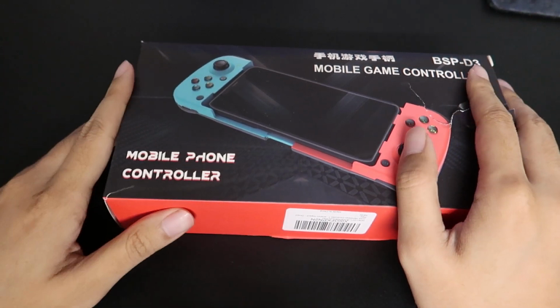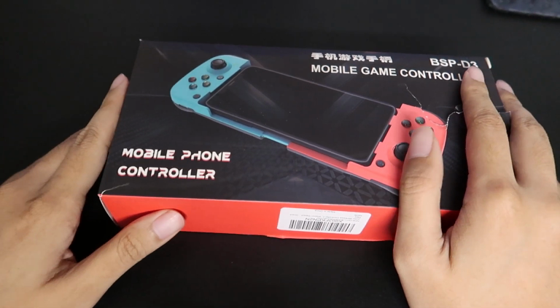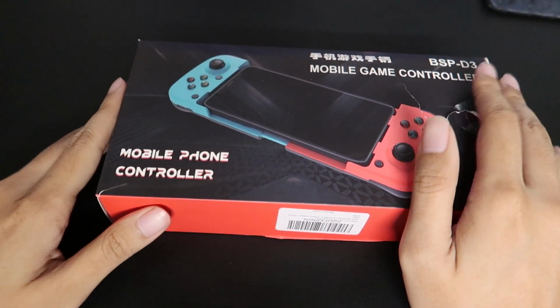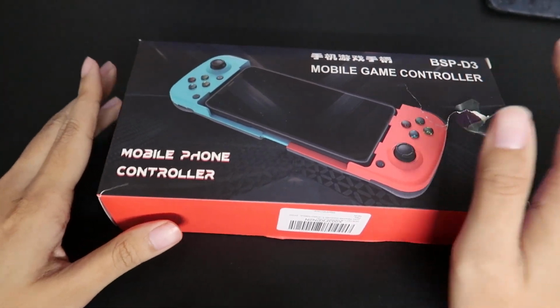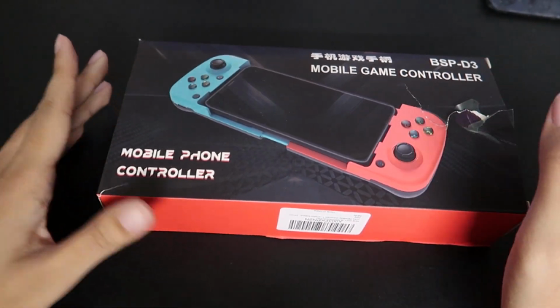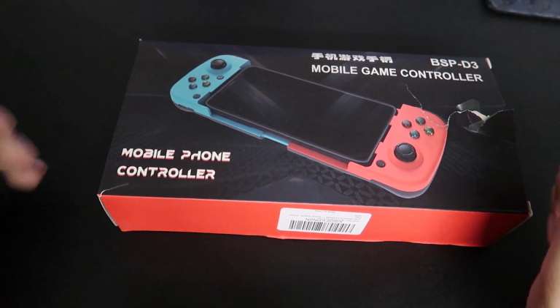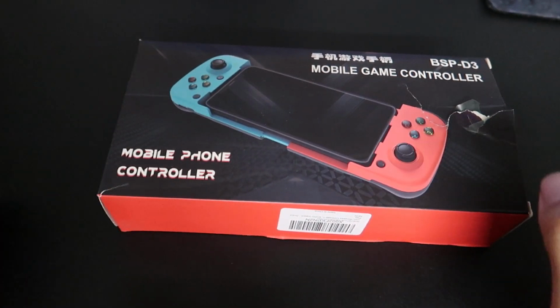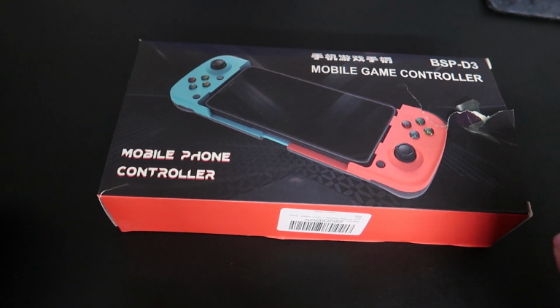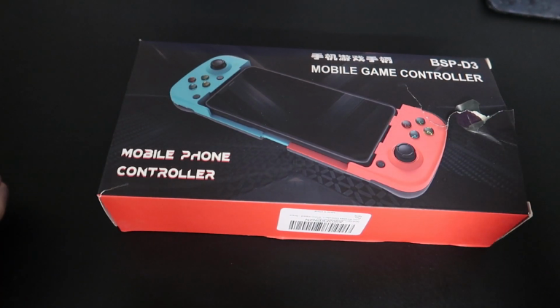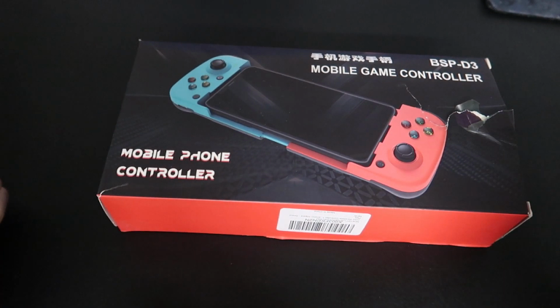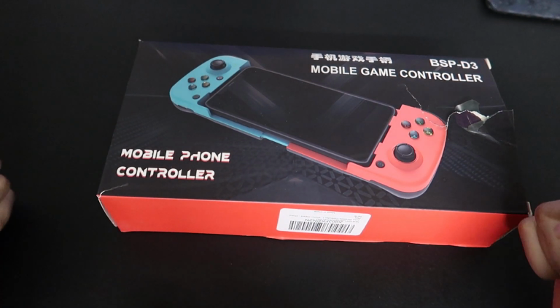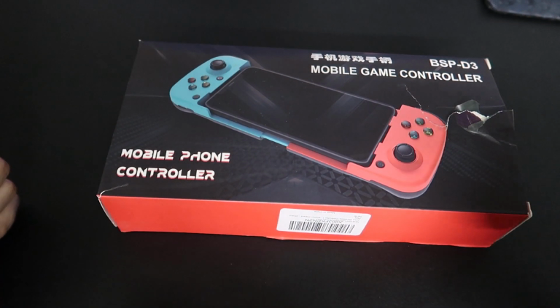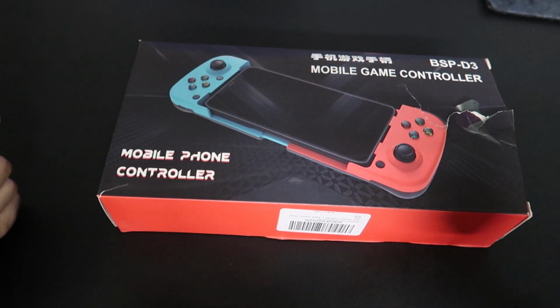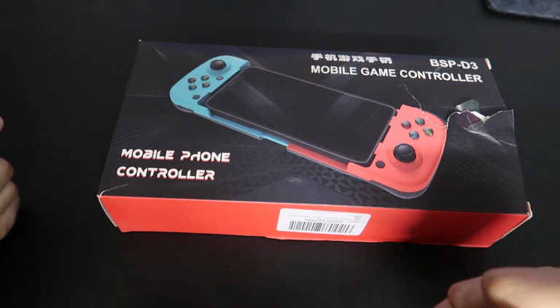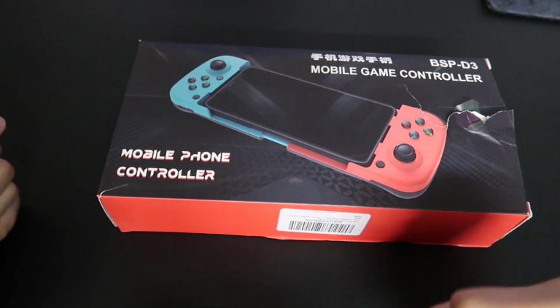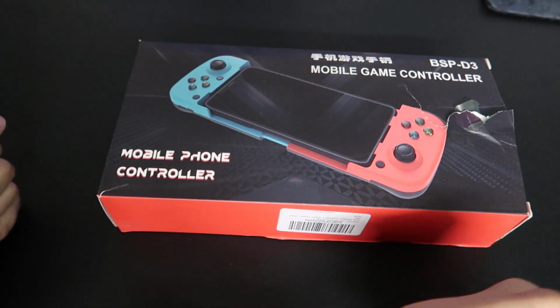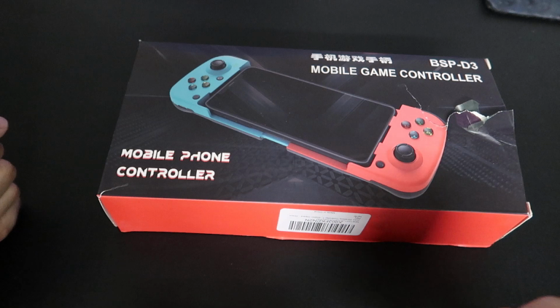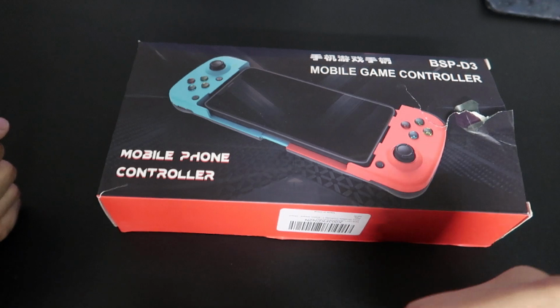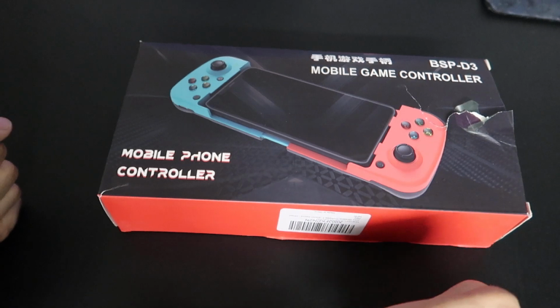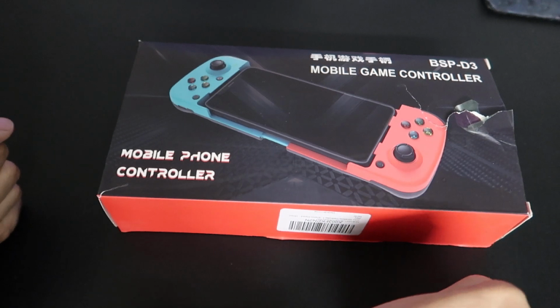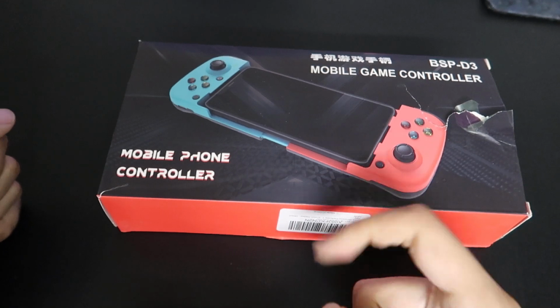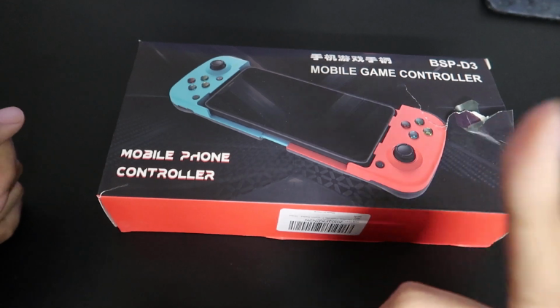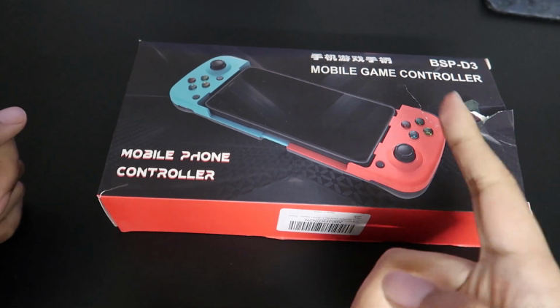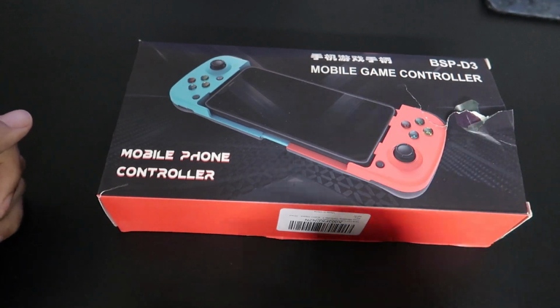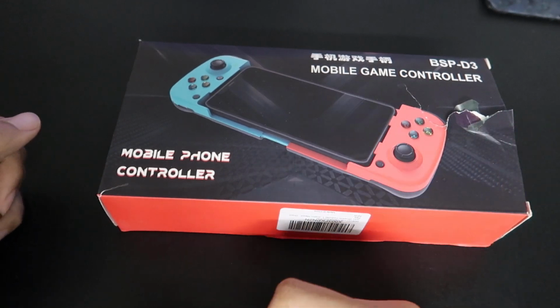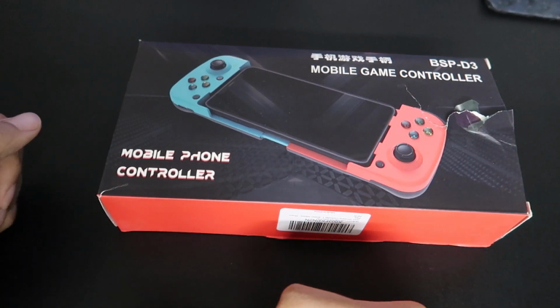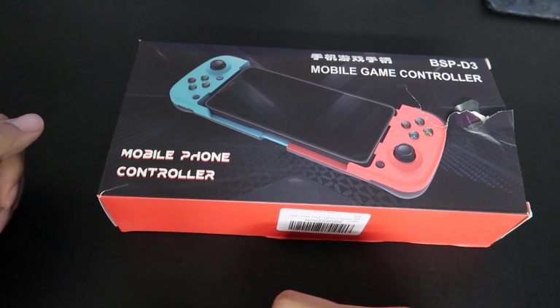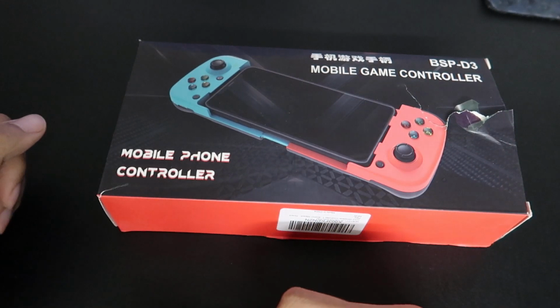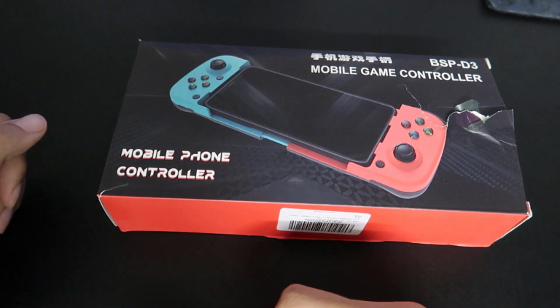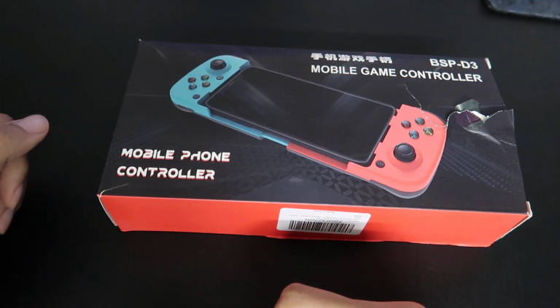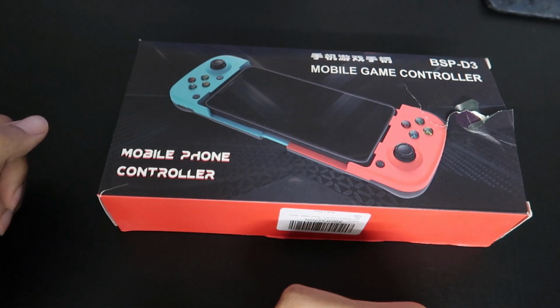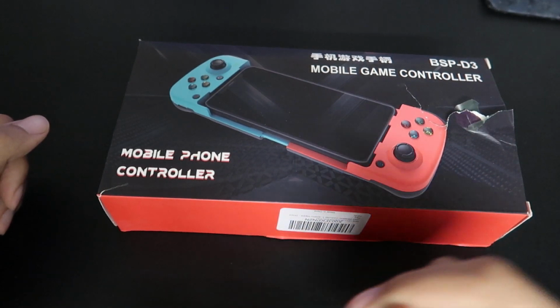What up awesome viewers, RyoGion here. We're going to take a look at the BSP-D3 mobile gaming controller.